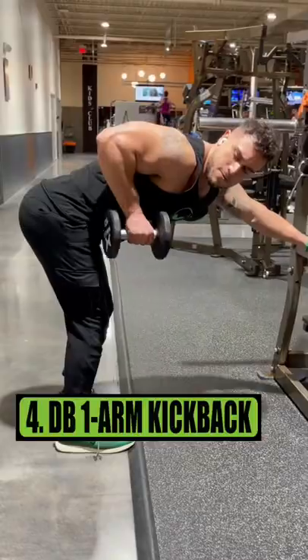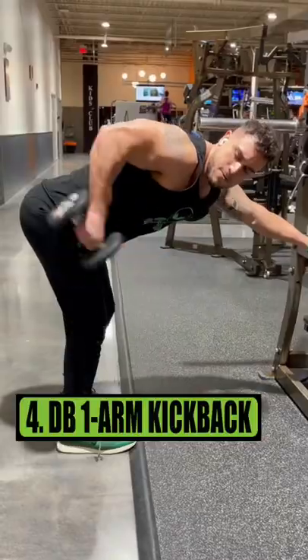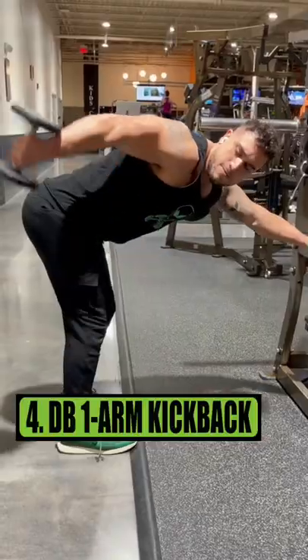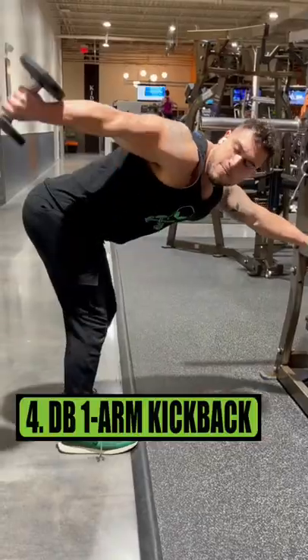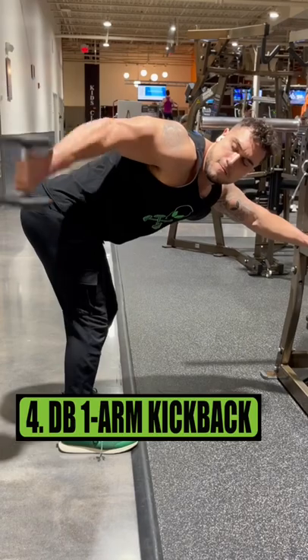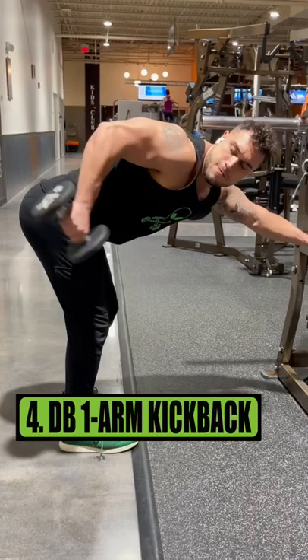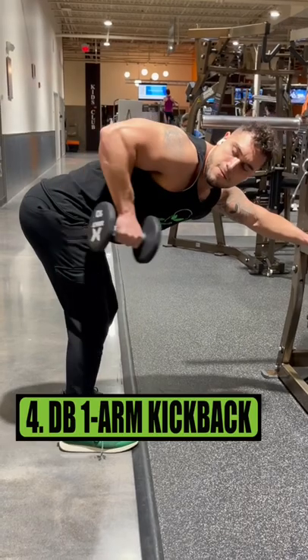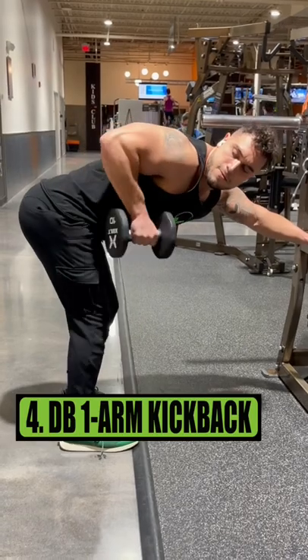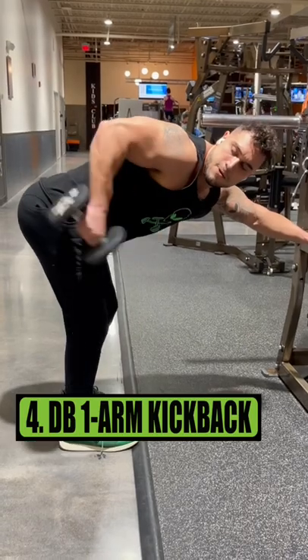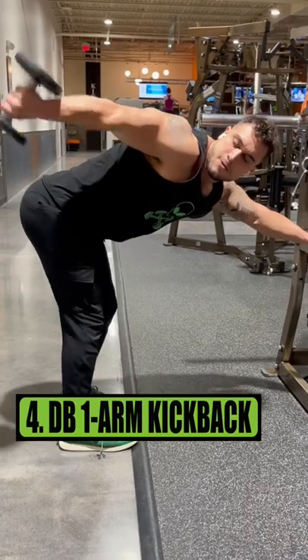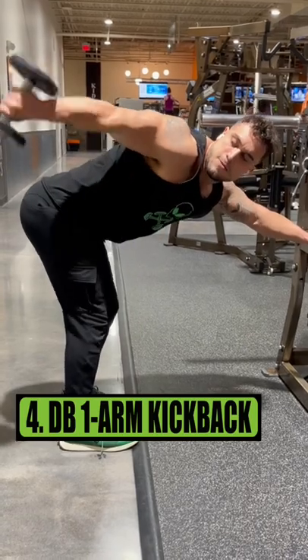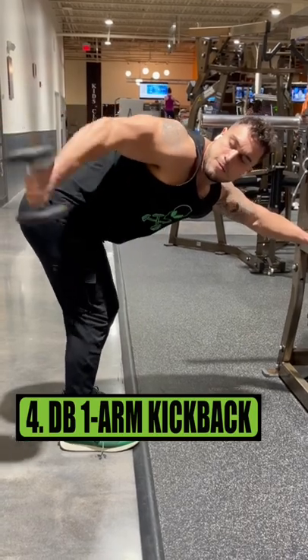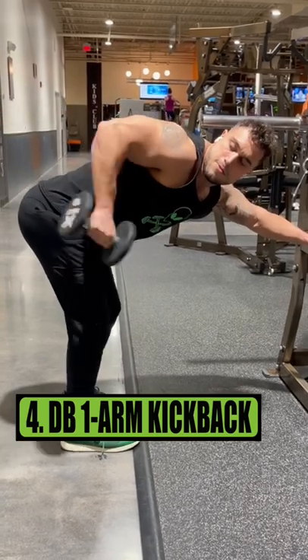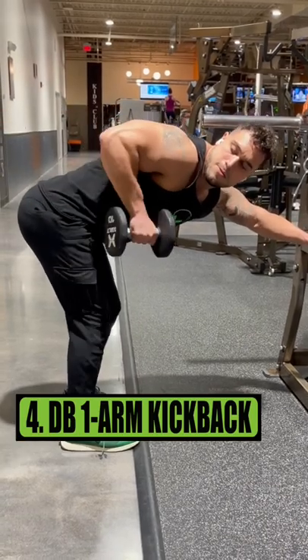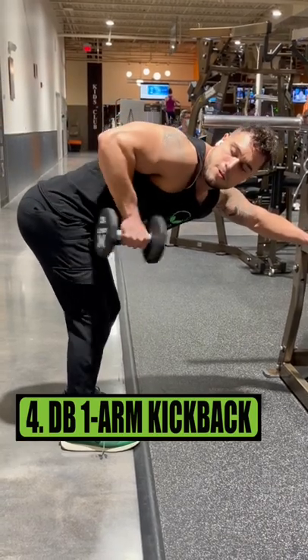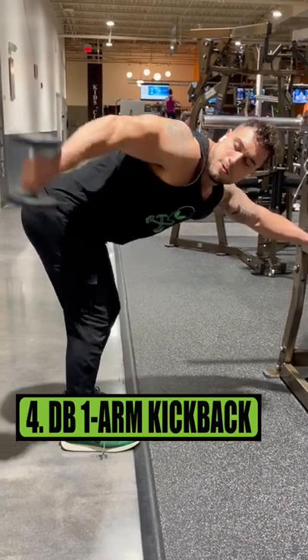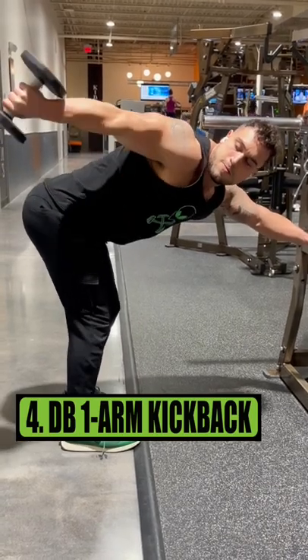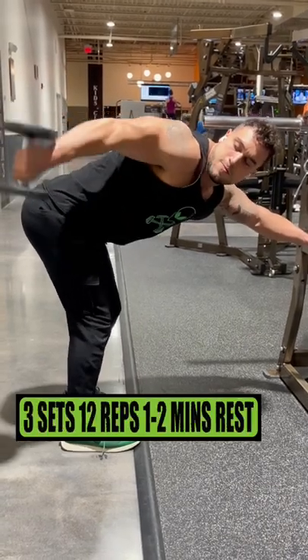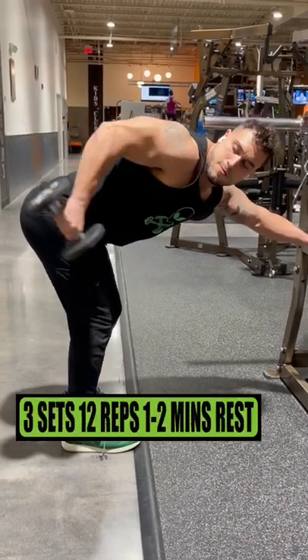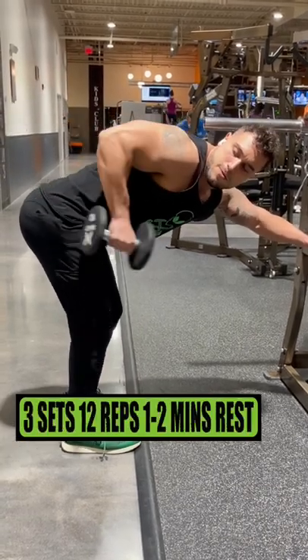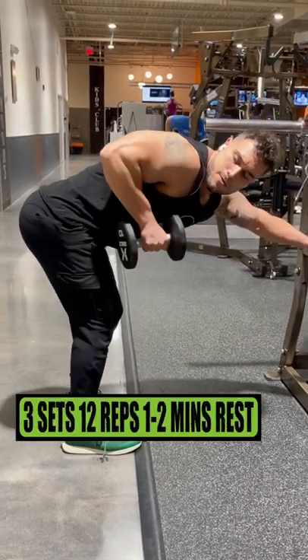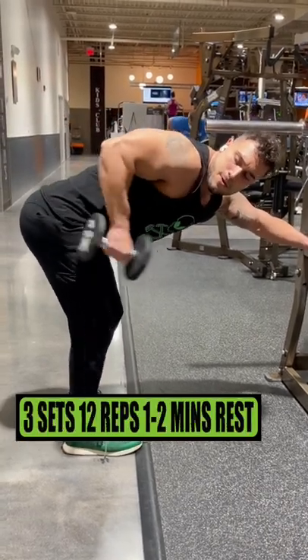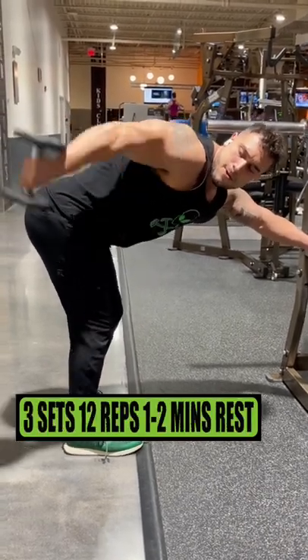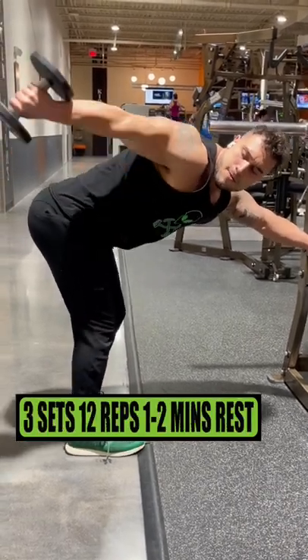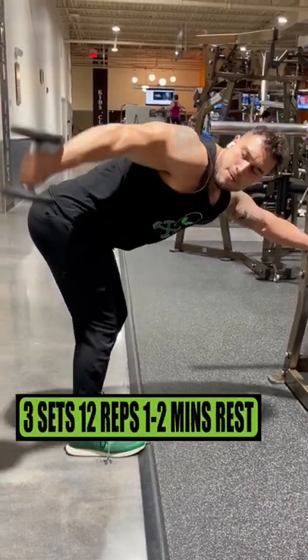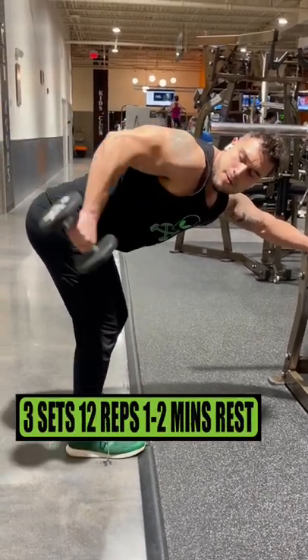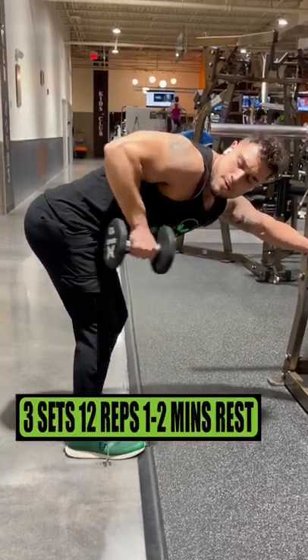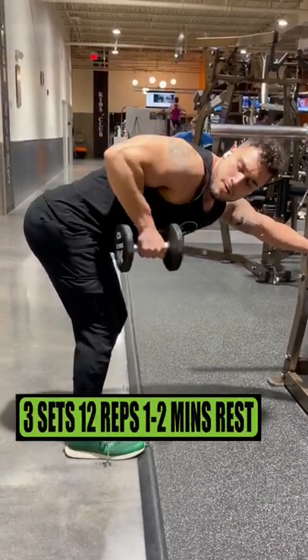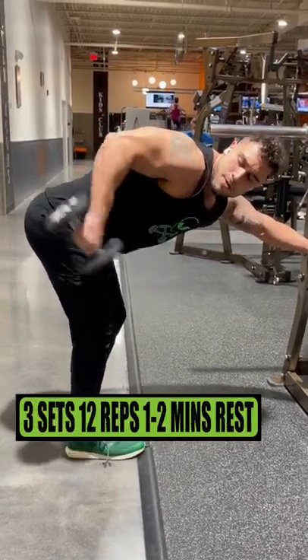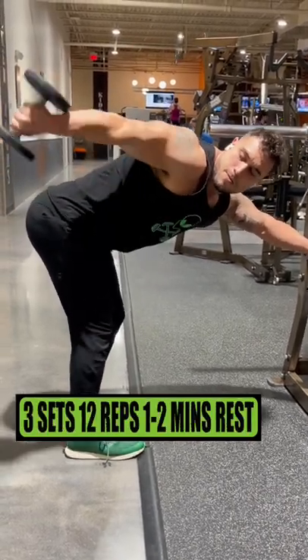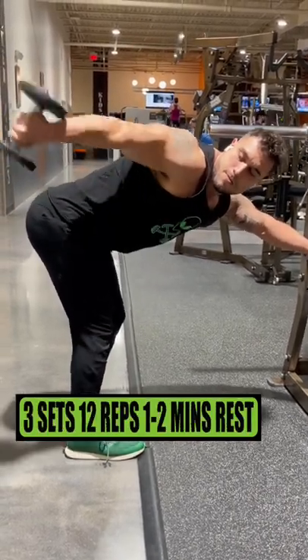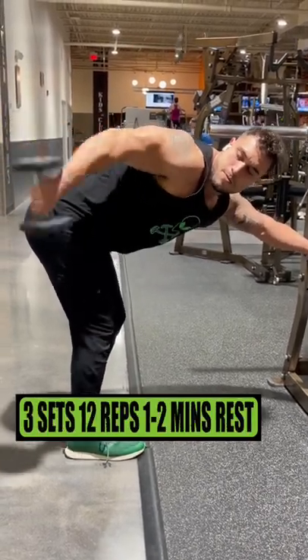Exercise 4 is the dumbbell one arm kickback. Do 3 sets of 12 reps, resting 1 to 2 minutes.